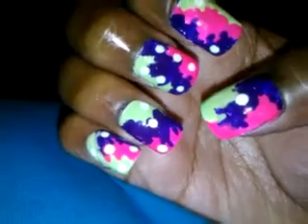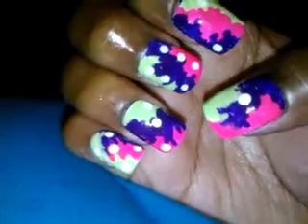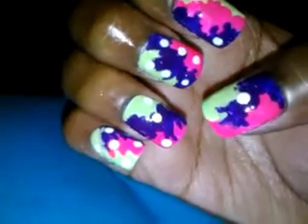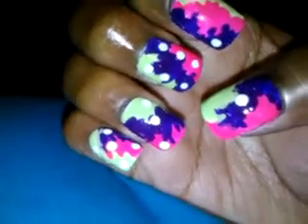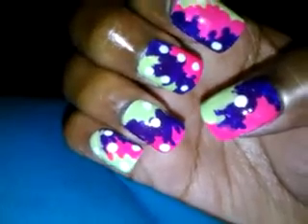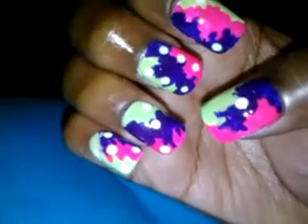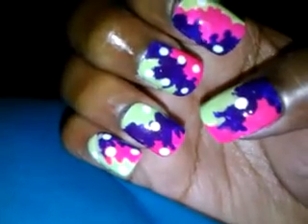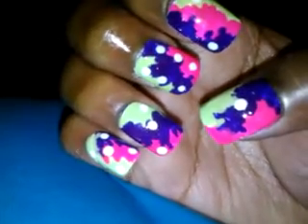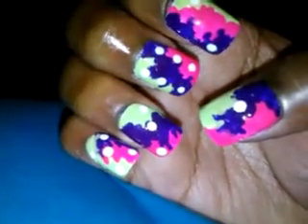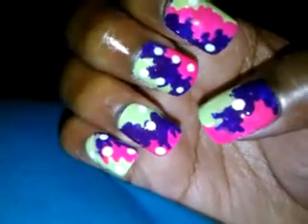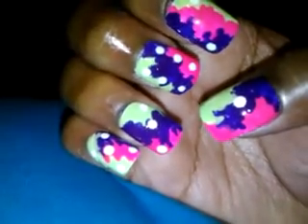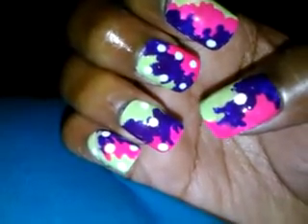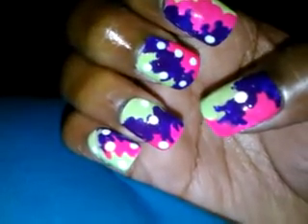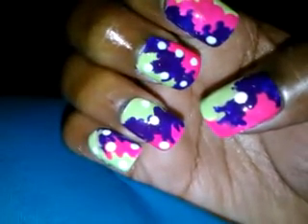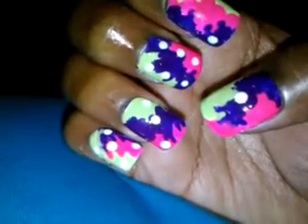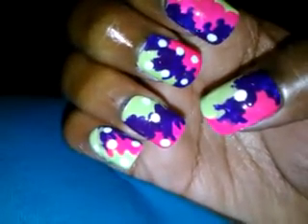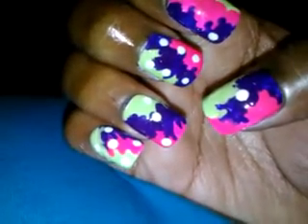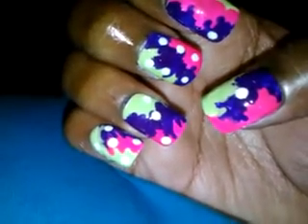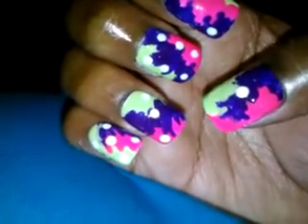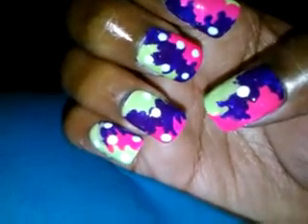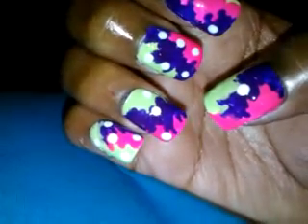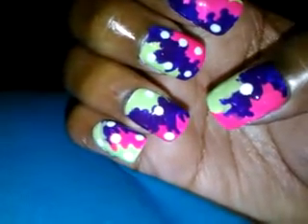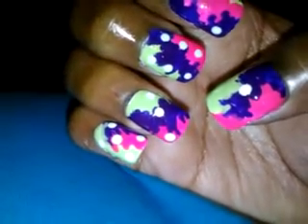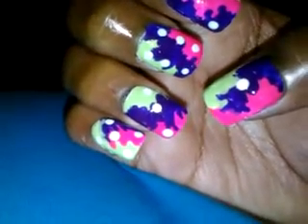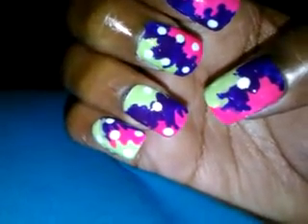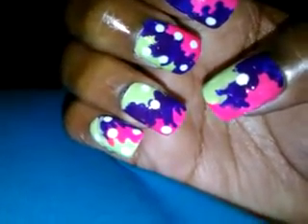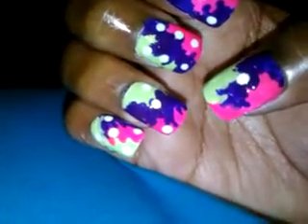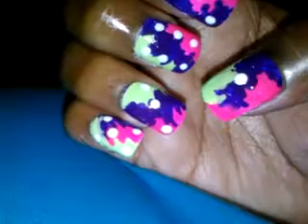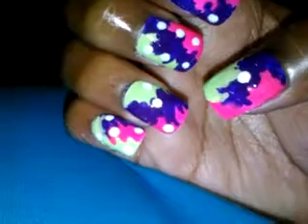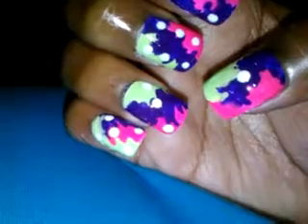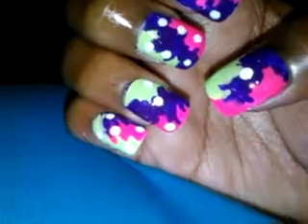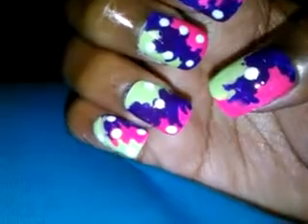I hope you guys like this! If you want to see a tutorial, please tell me, and I'll talk to you guys later. Bye!